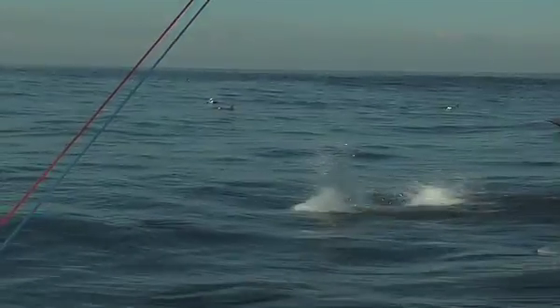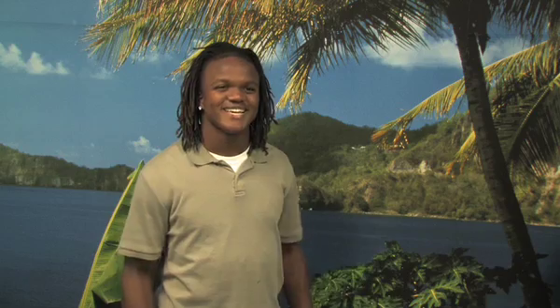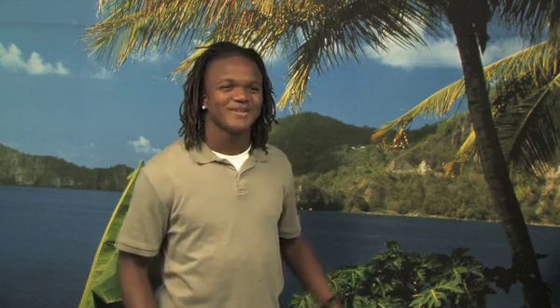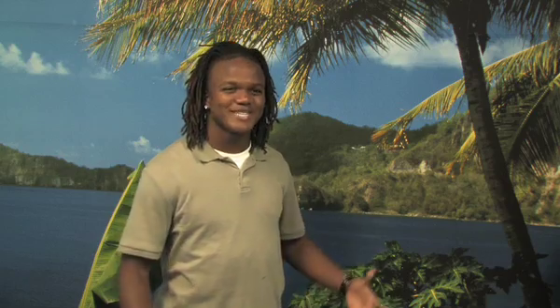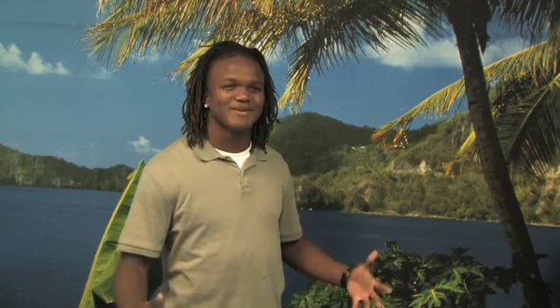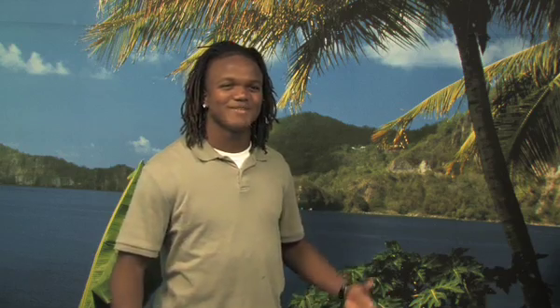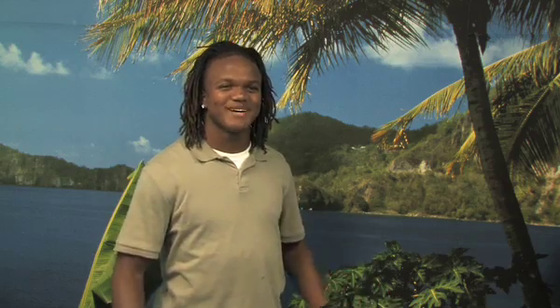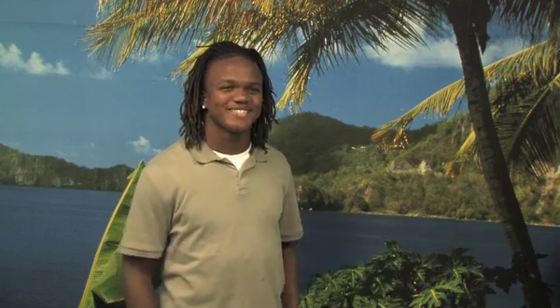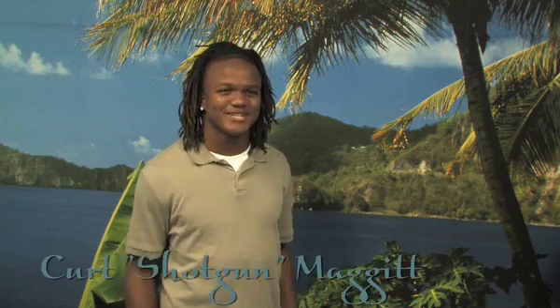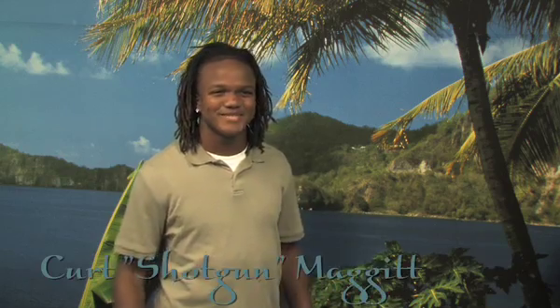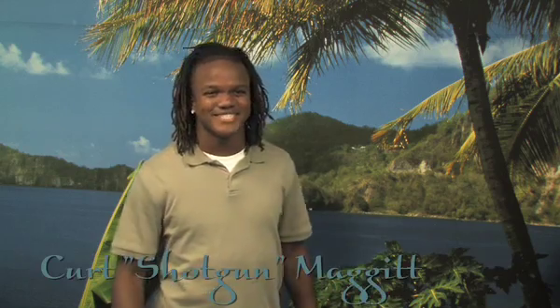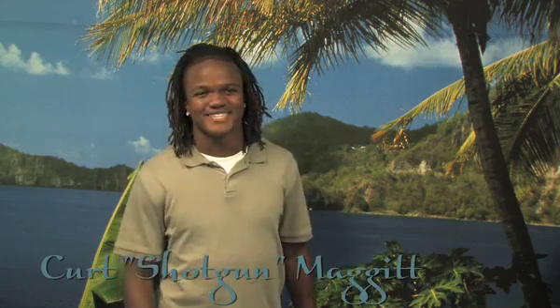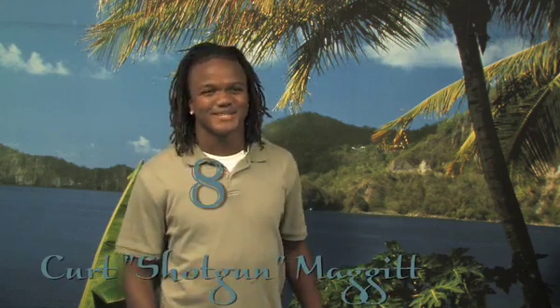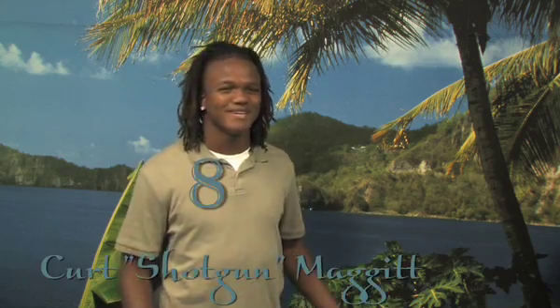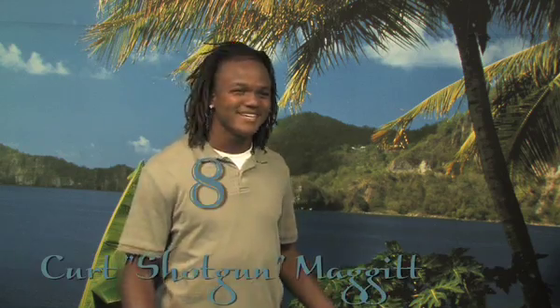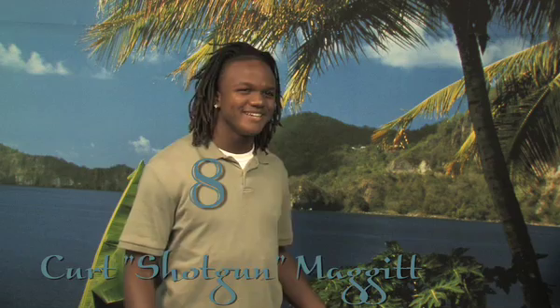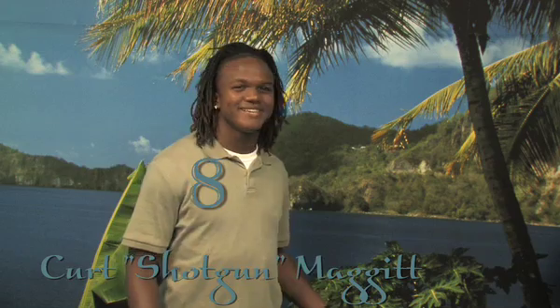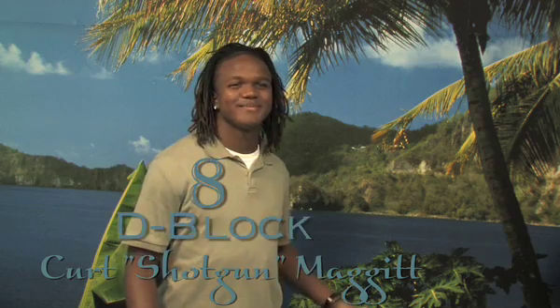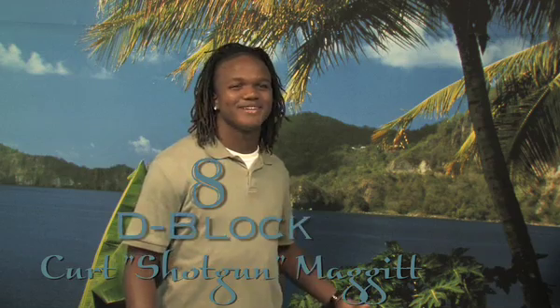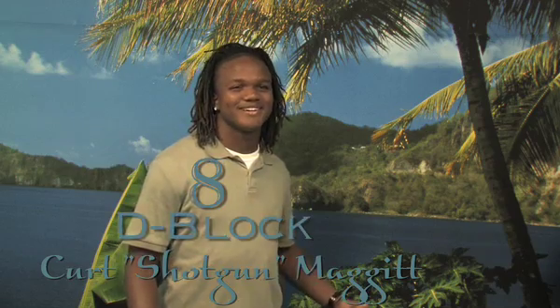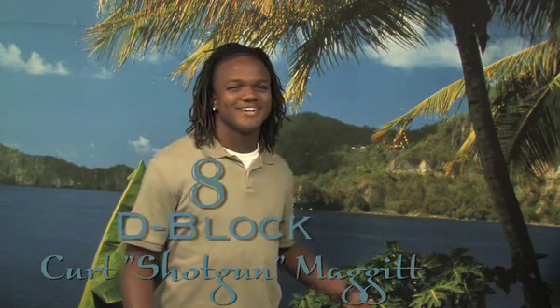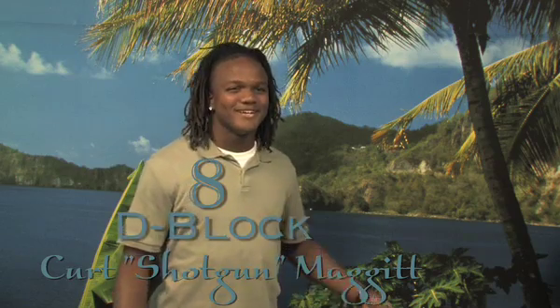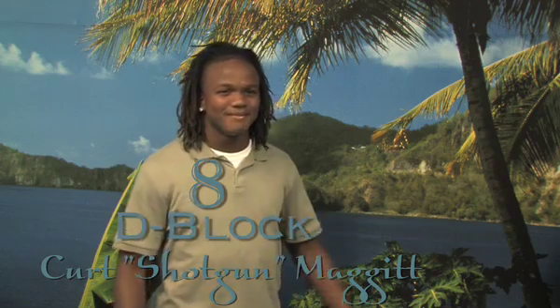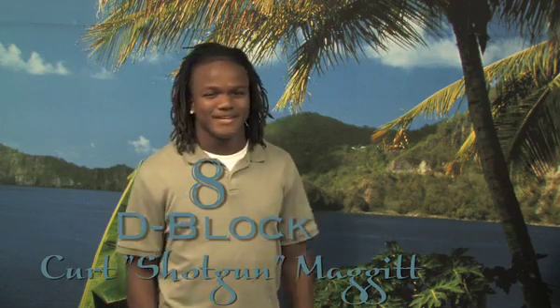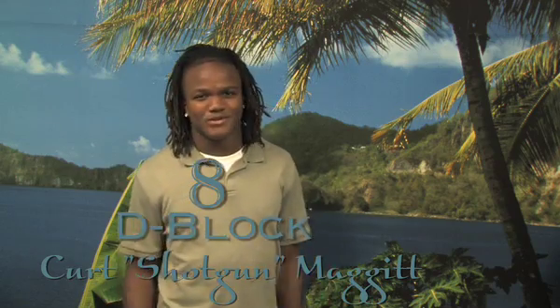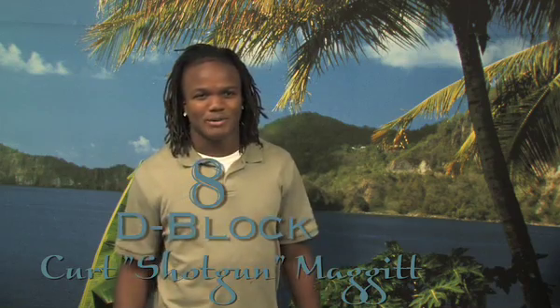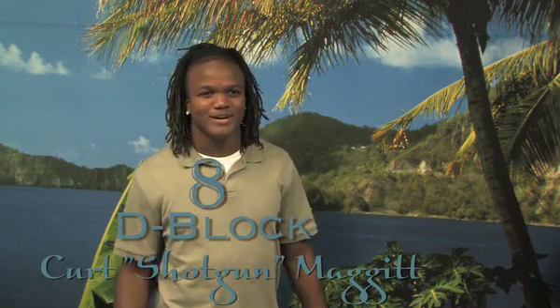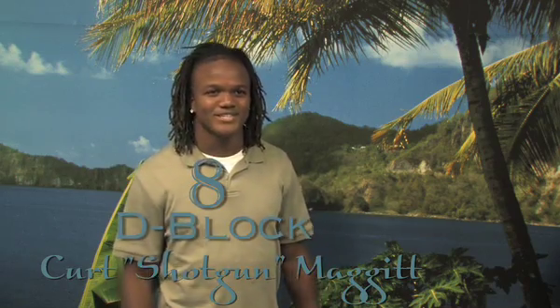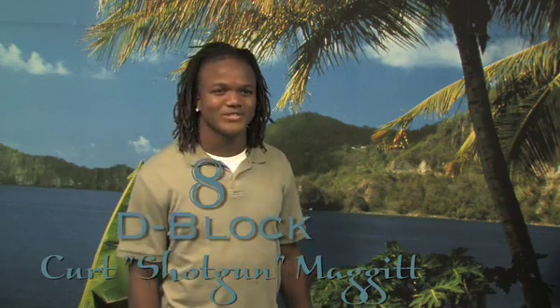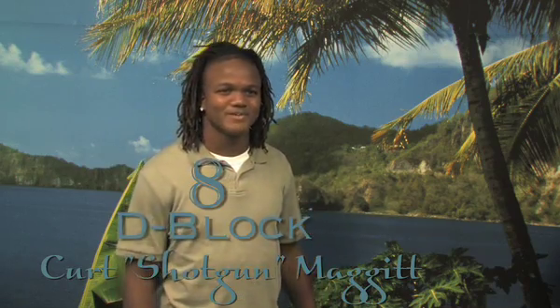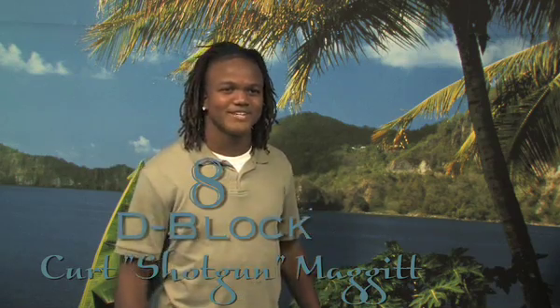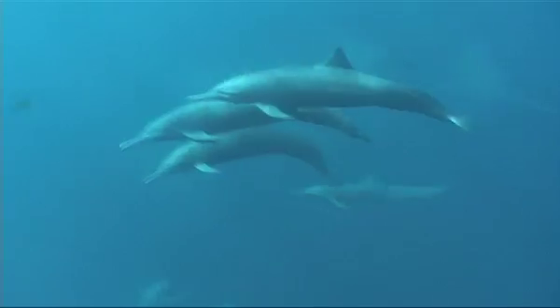Hey, what's up everybody. It's Kurt Majit, number 8, V Blanc, and I'm doing my project on the spinning dolphin.